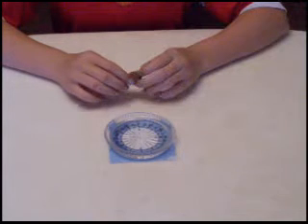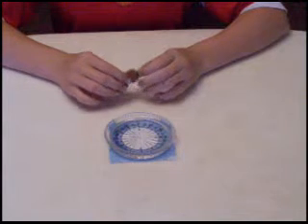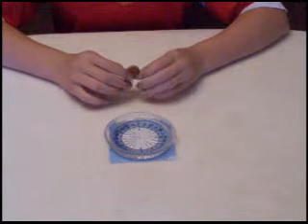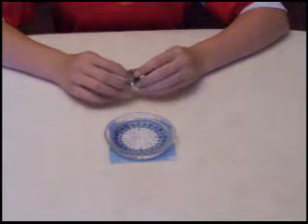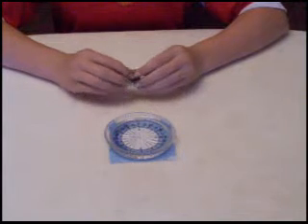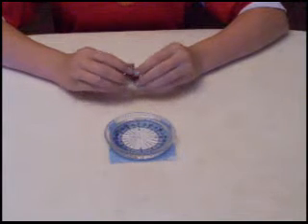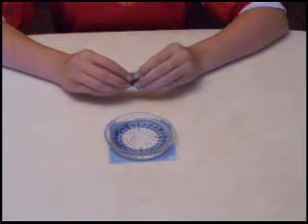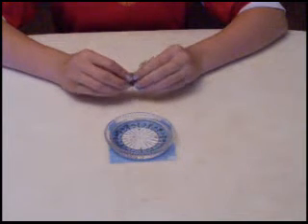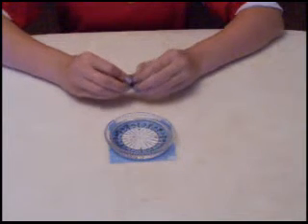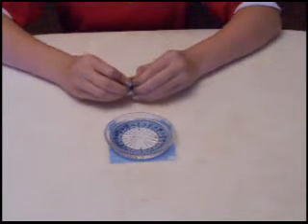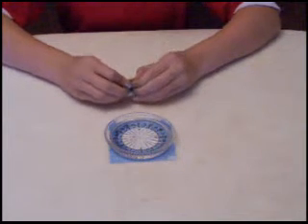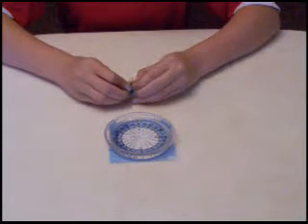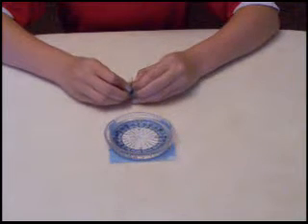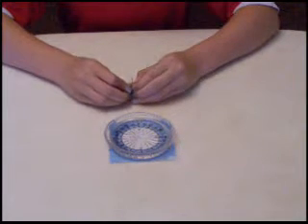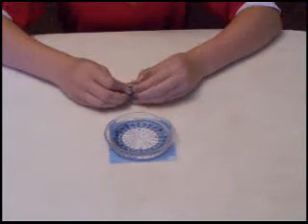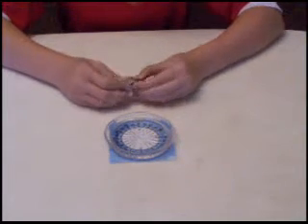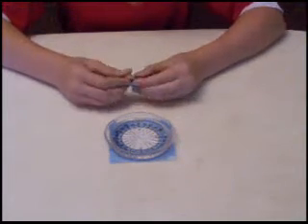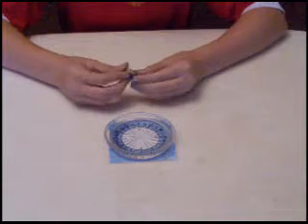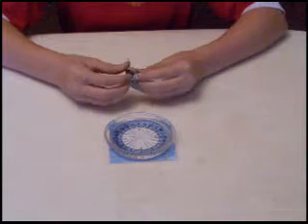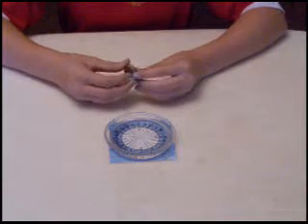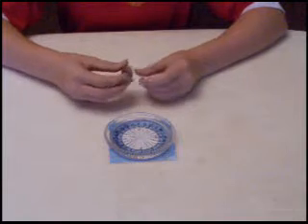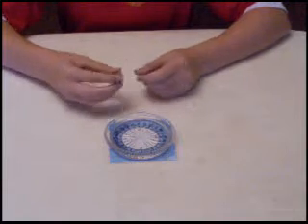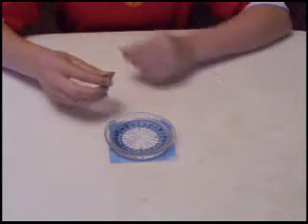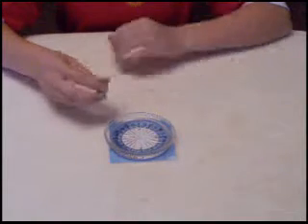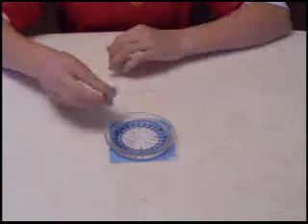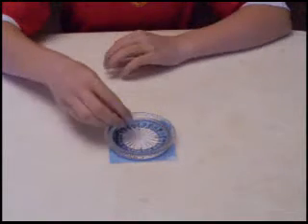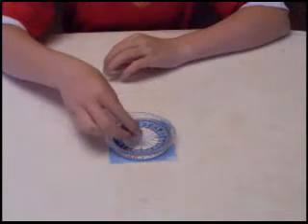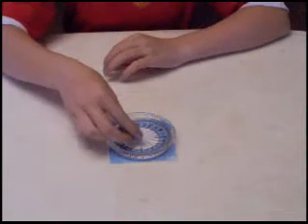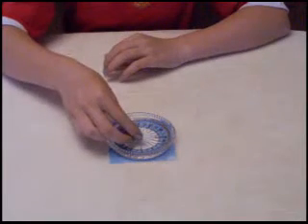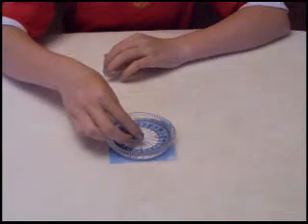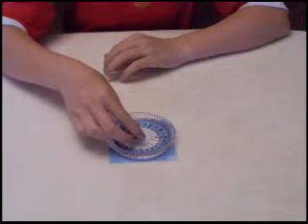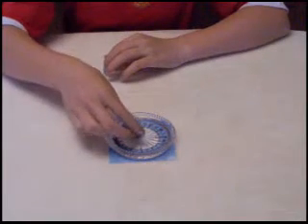Now we put the needle in the cork and now we put it in the water. In a moment it will point towards north.